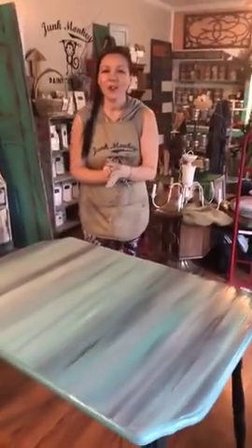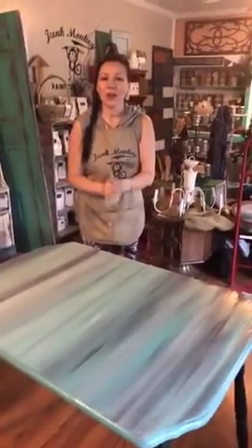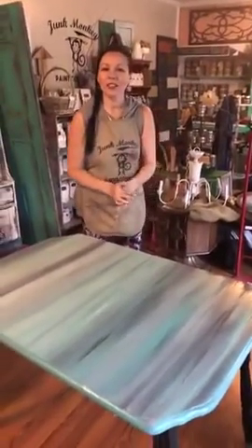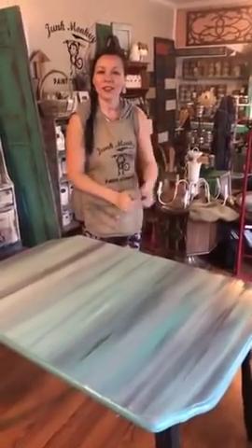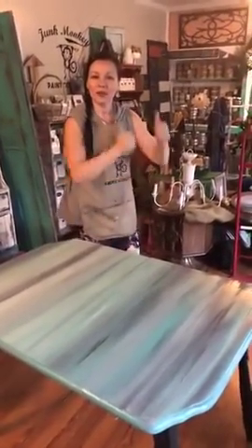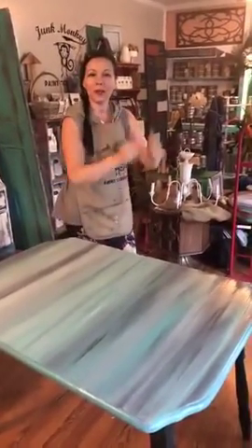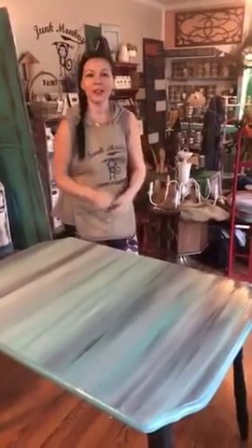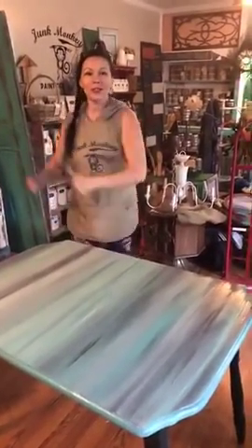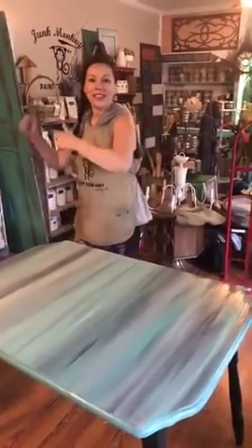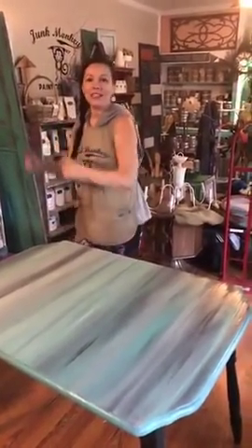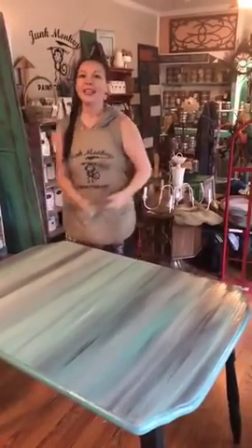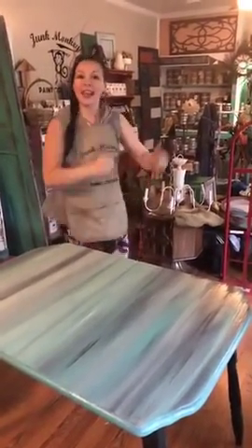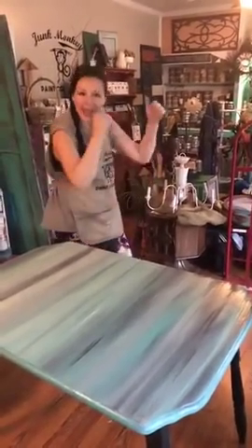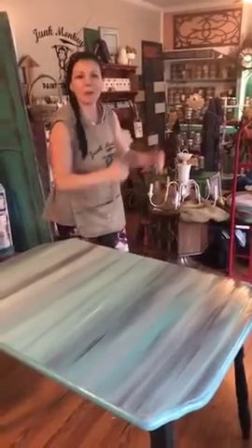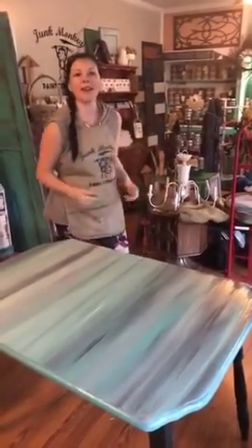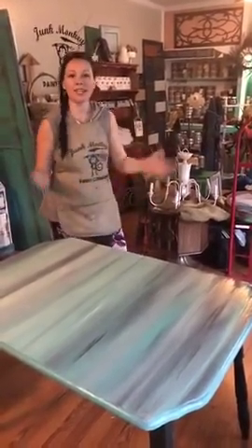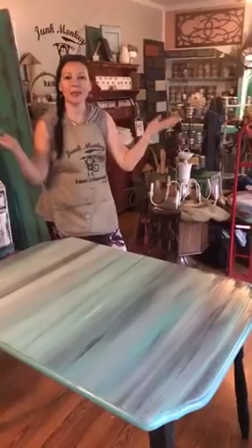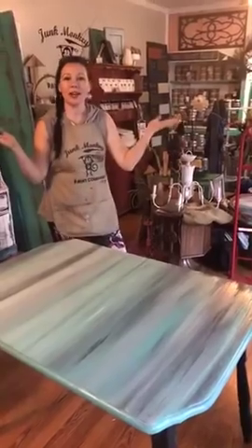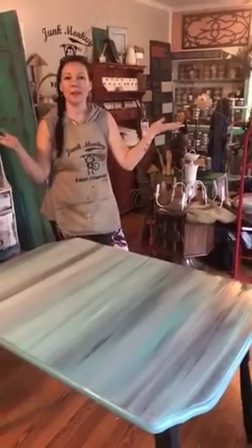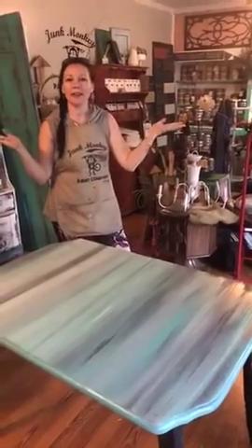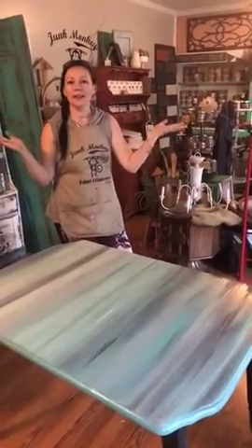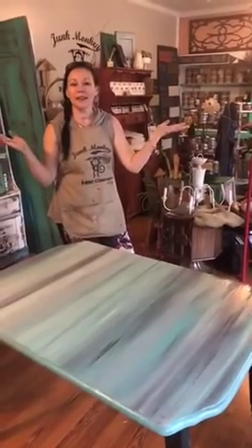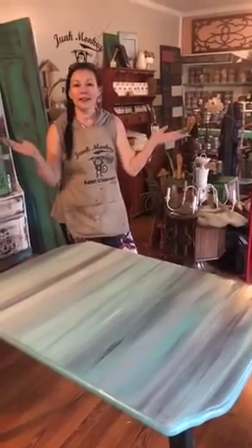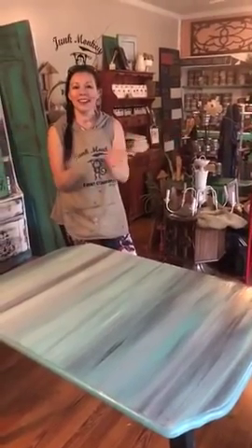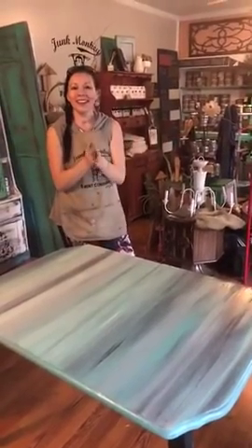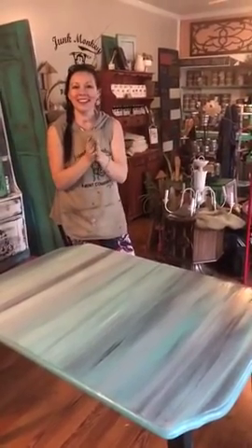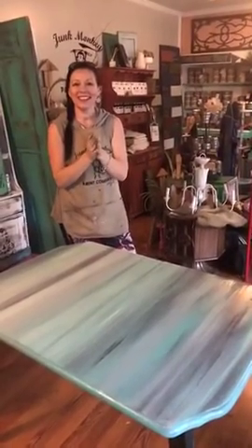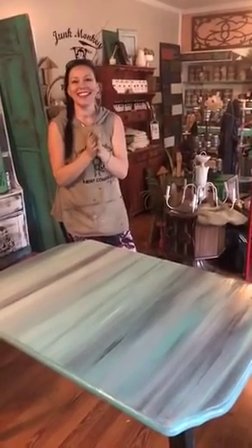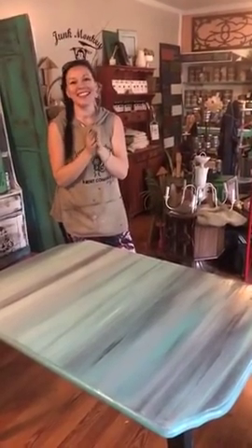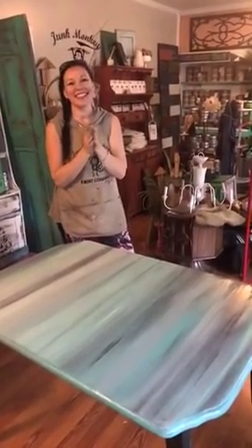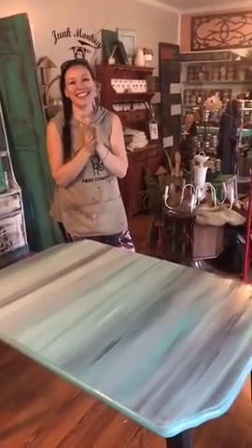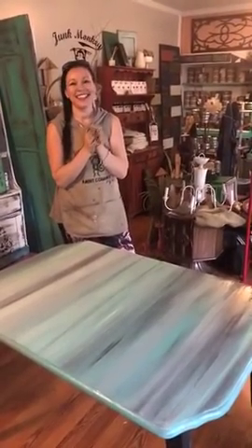We are done. We scared Linda and we painted a tabletop. She has tears running down her cheeks from laughing.